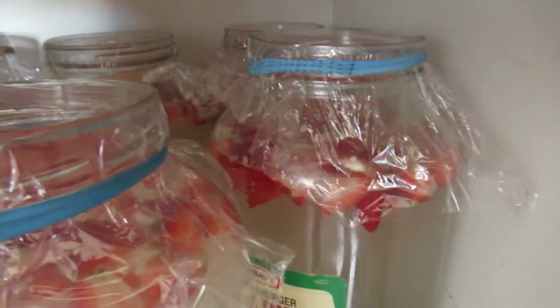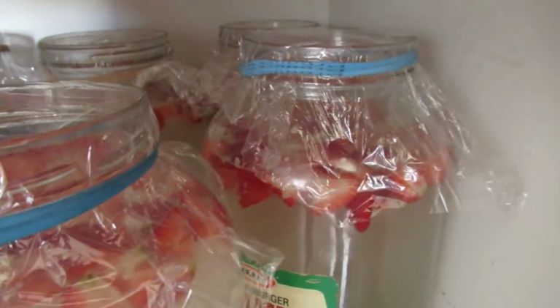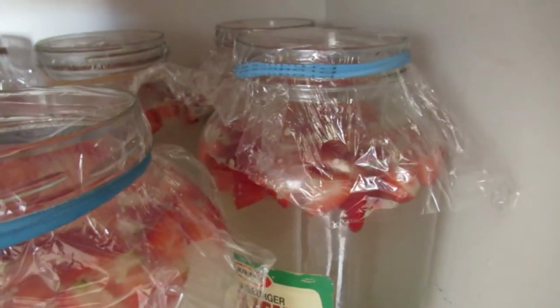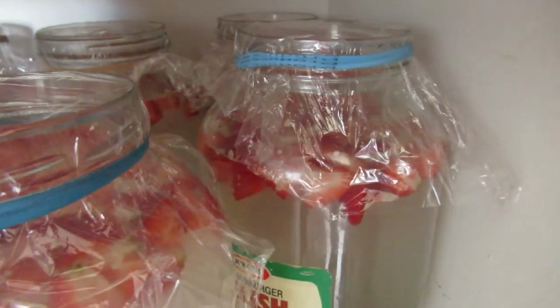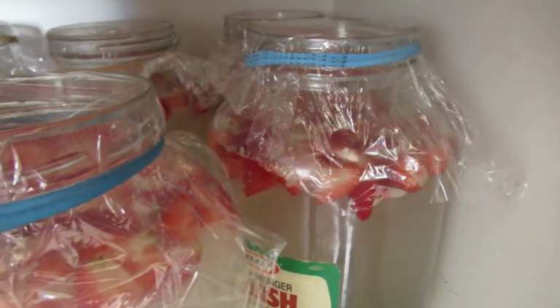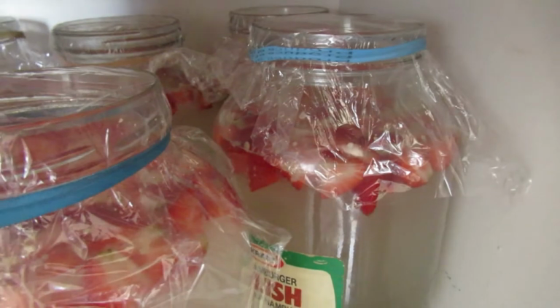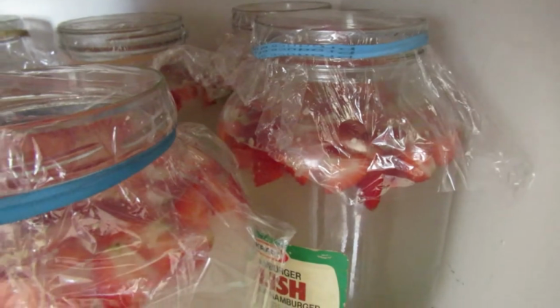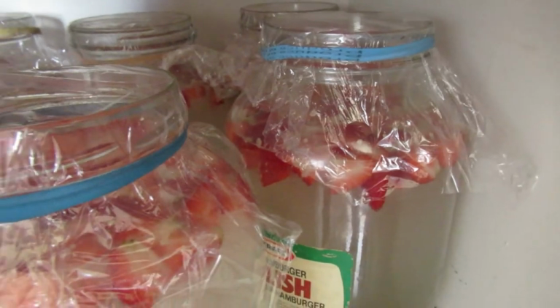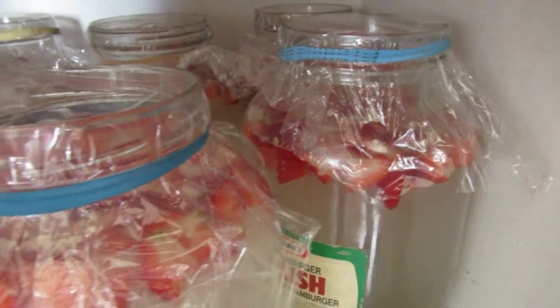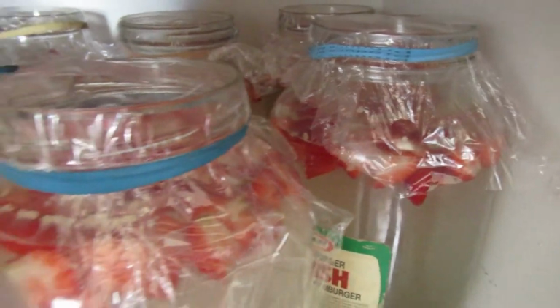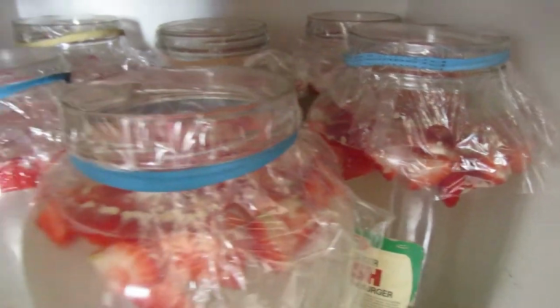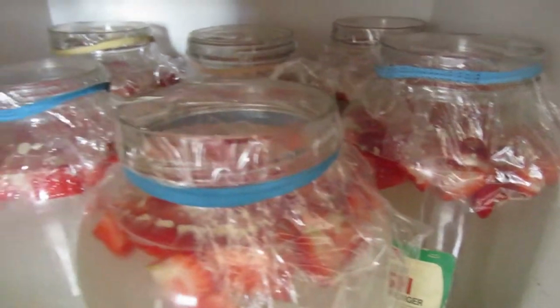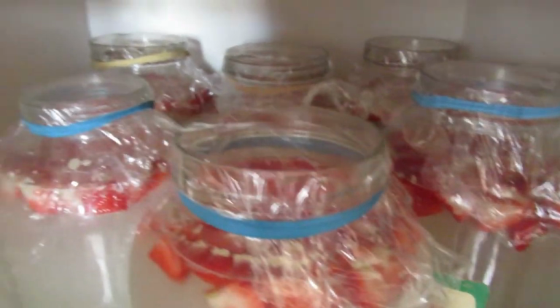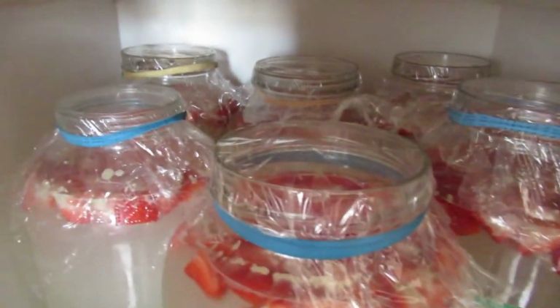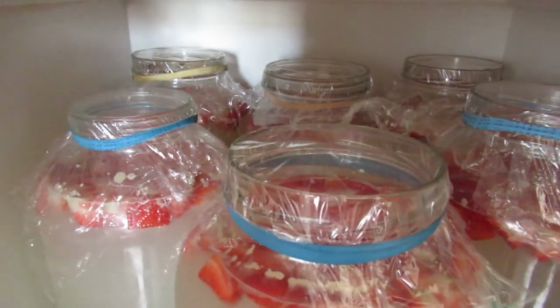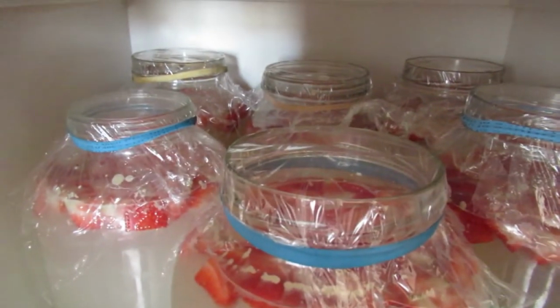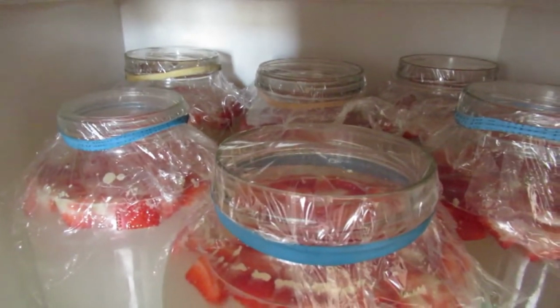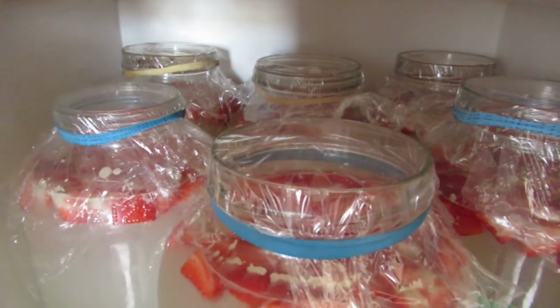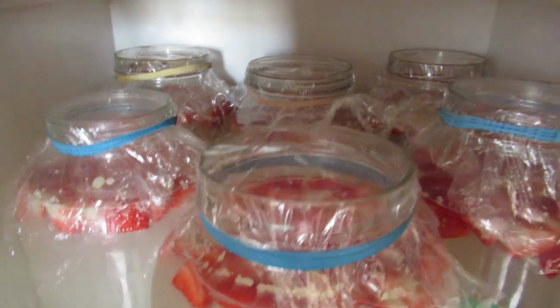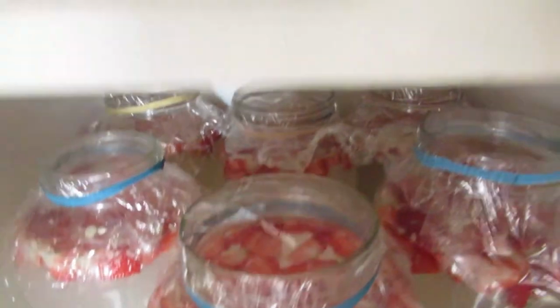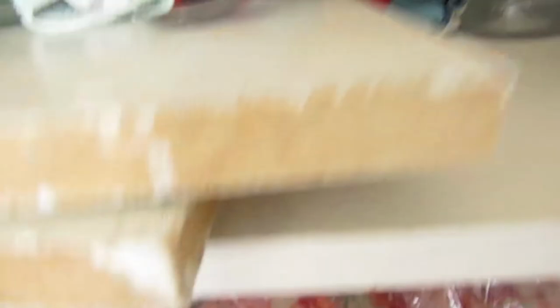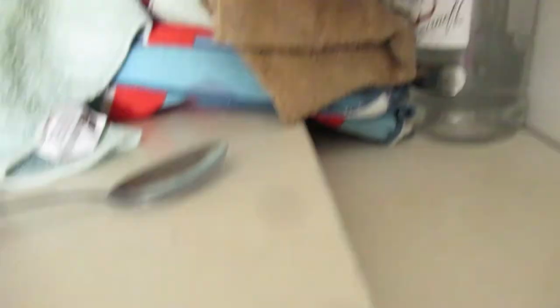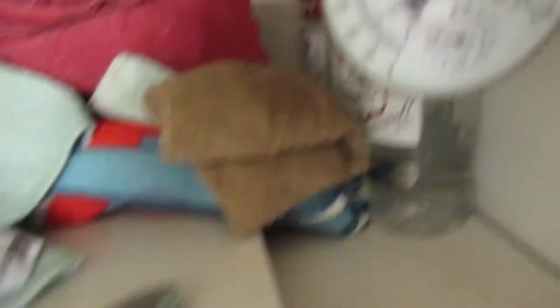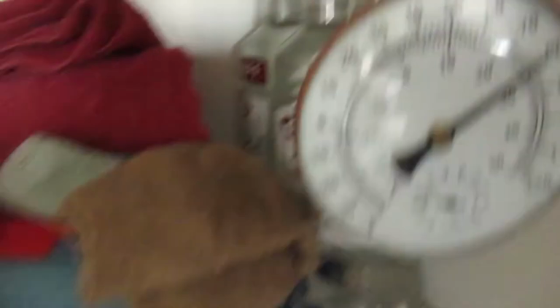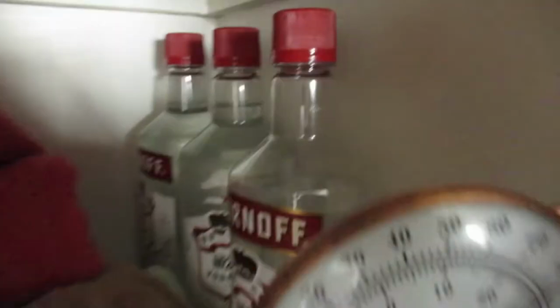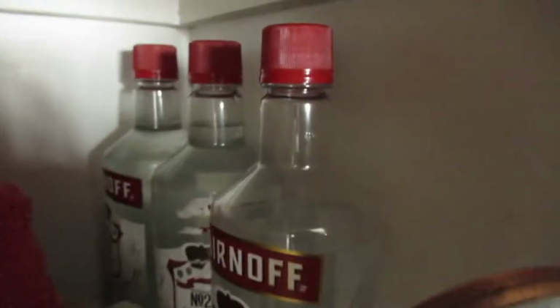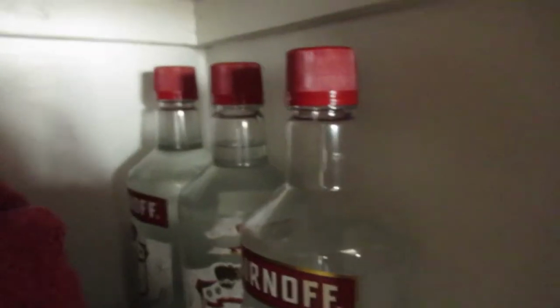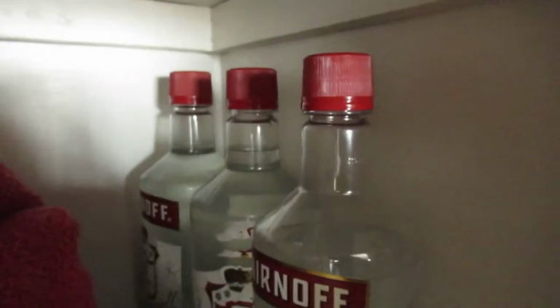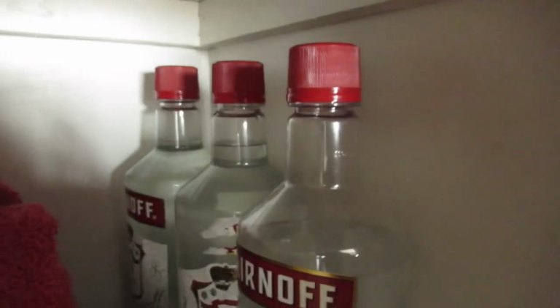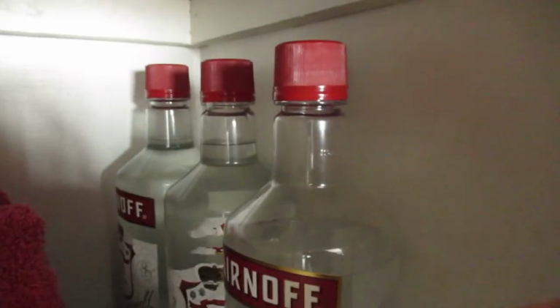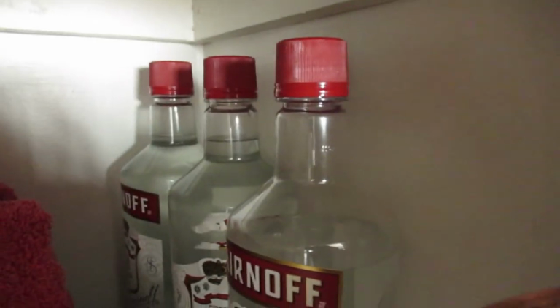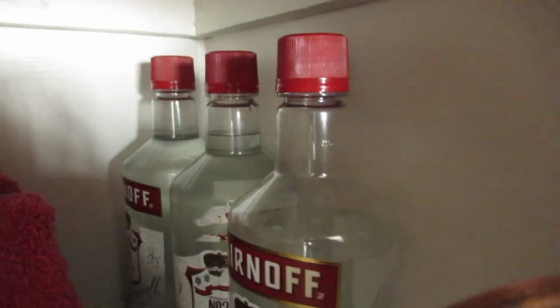That'll brew for four or five days, and then it'll go into a bottle like that.